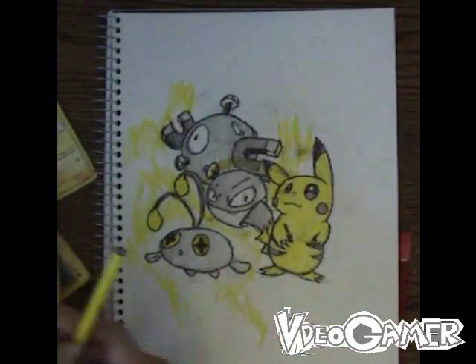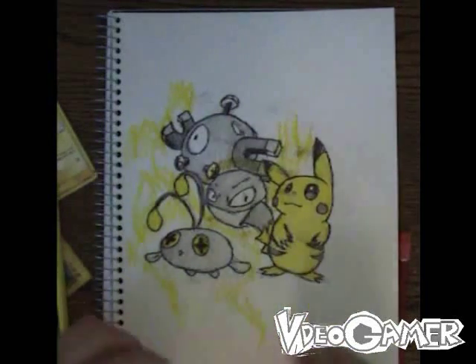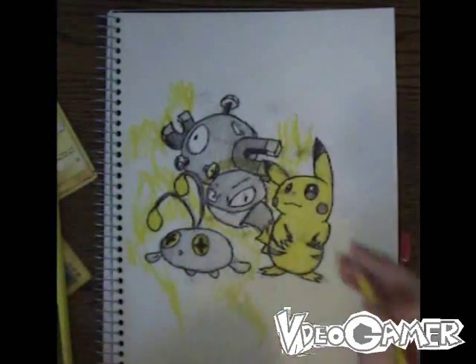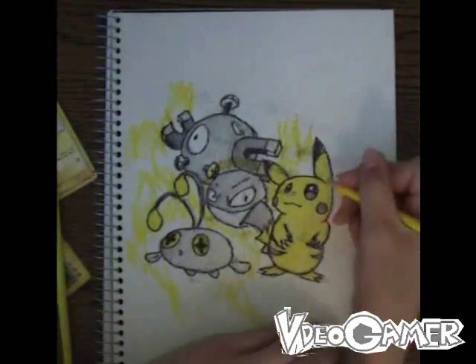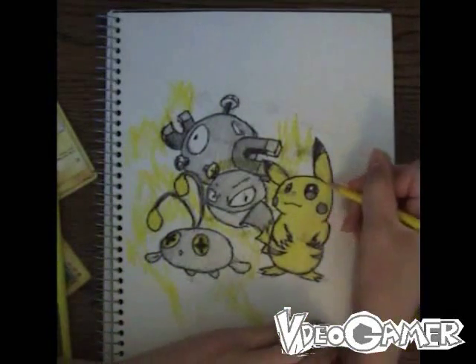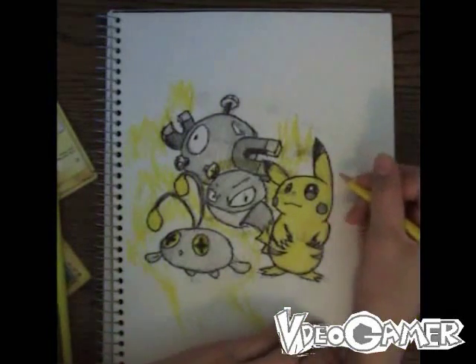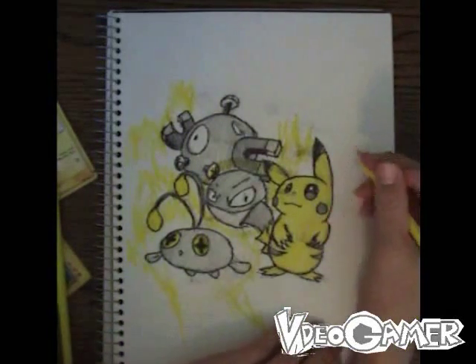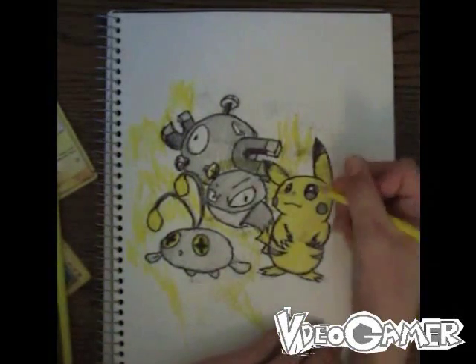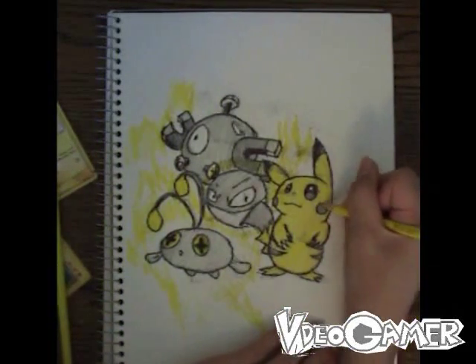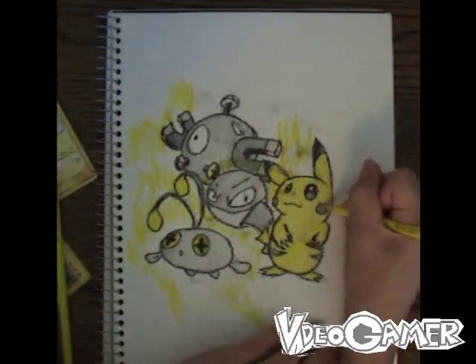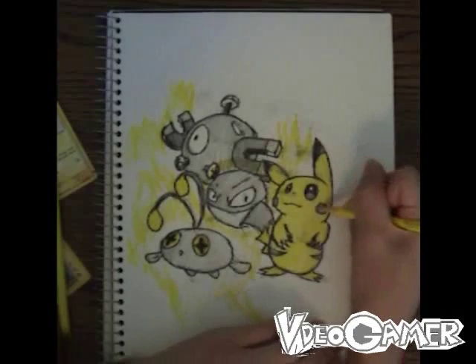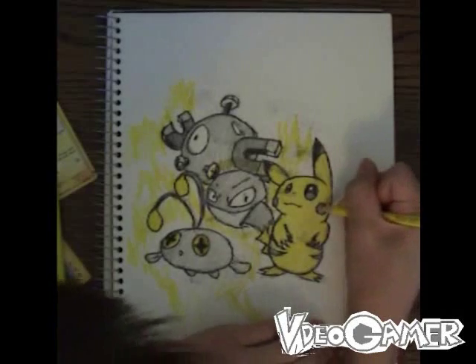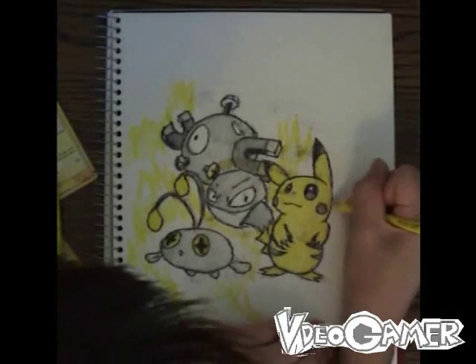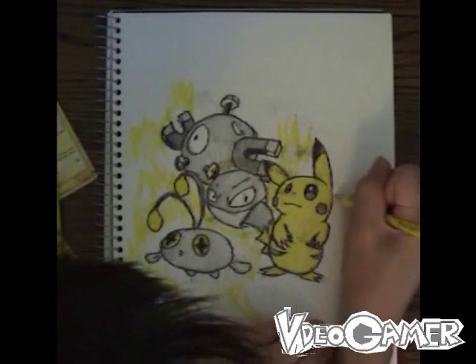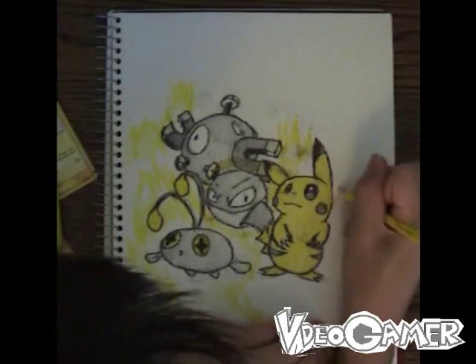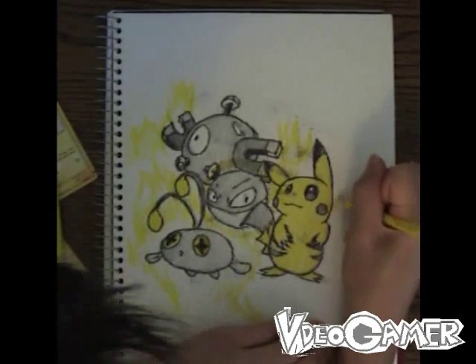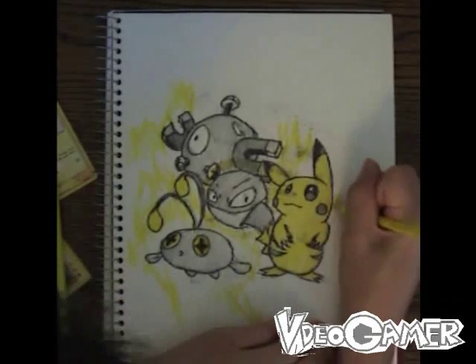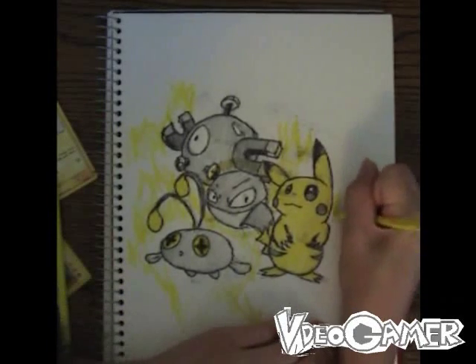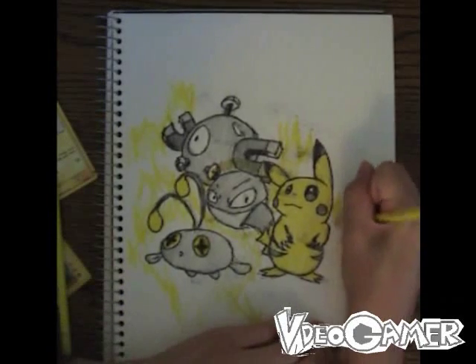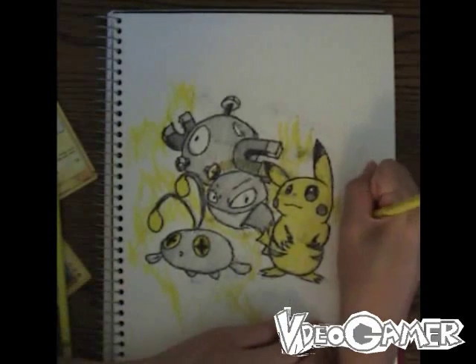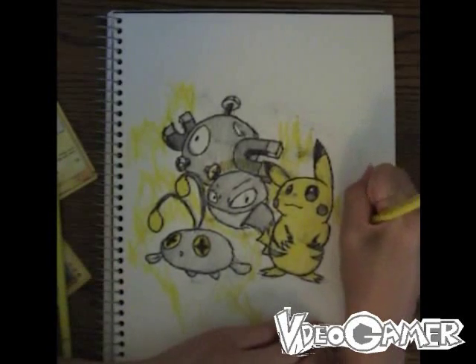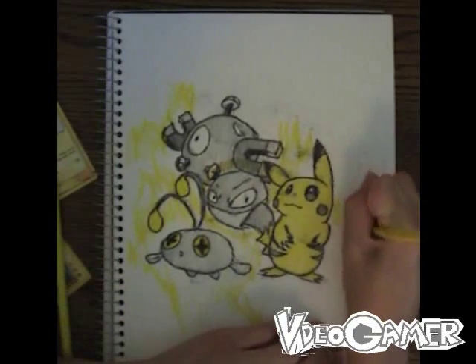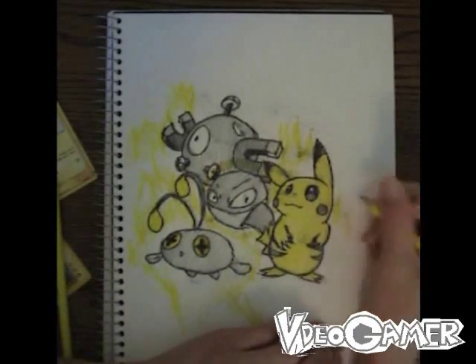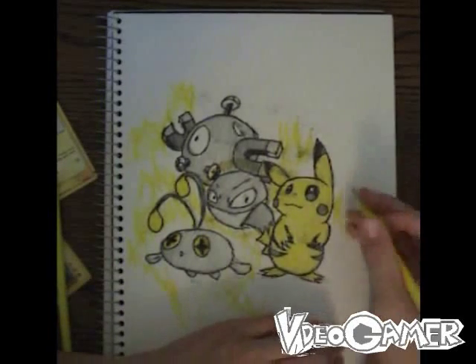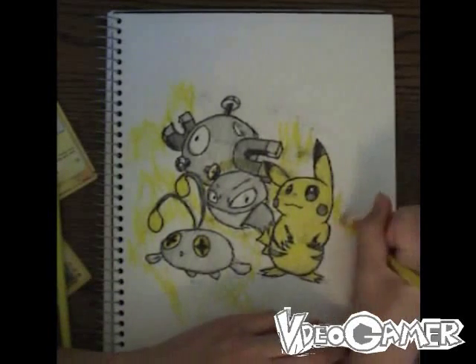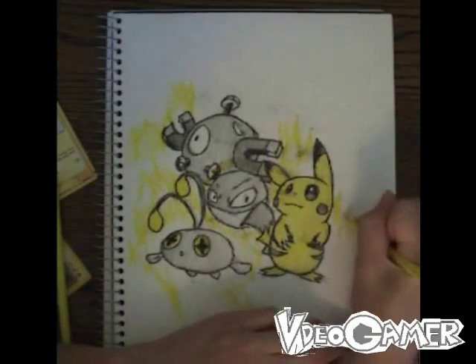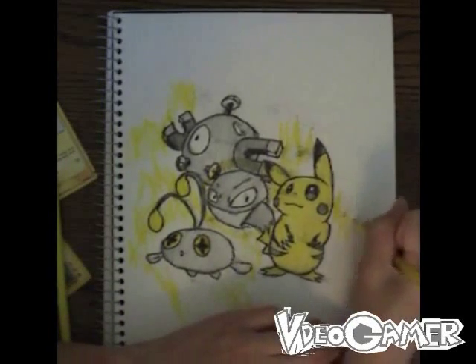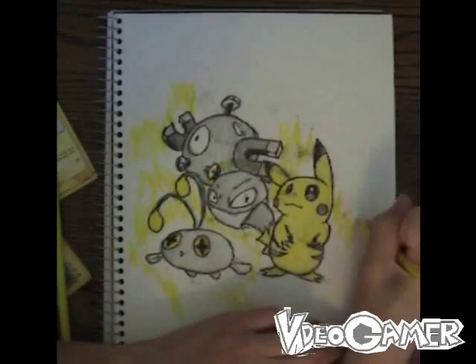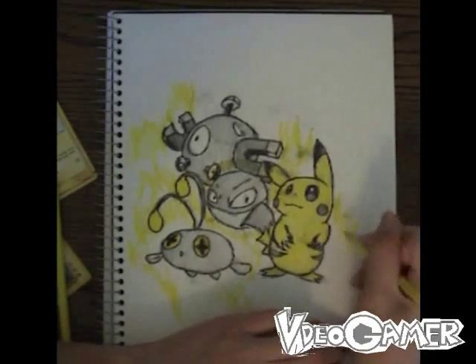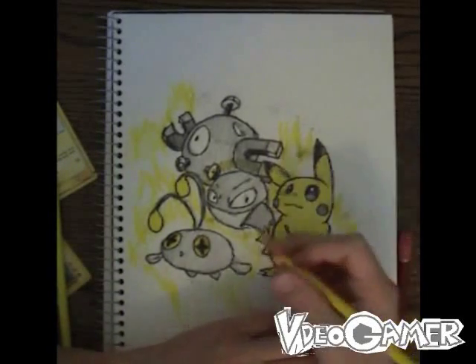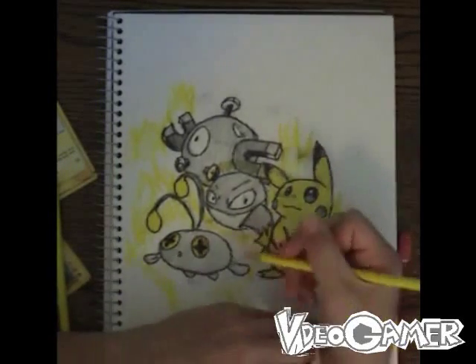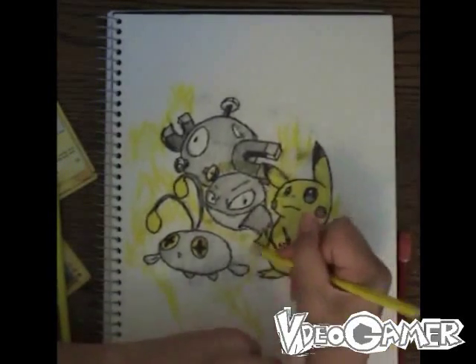Then Pikachu. For Pikachu, the electricity usually originates from the cheeks or the tail.